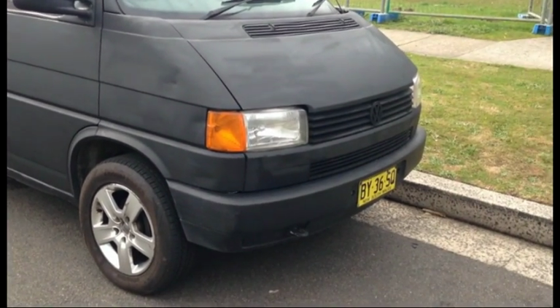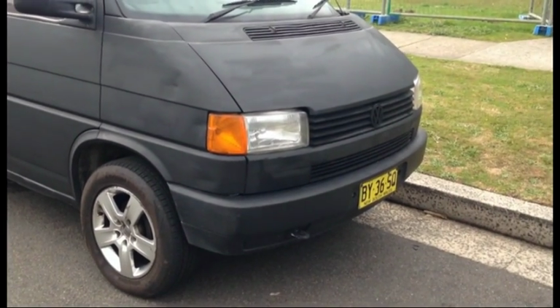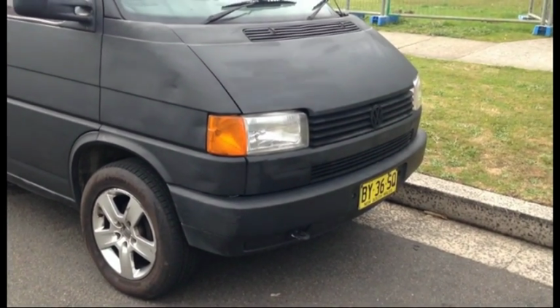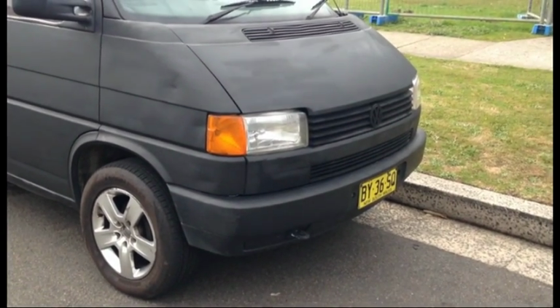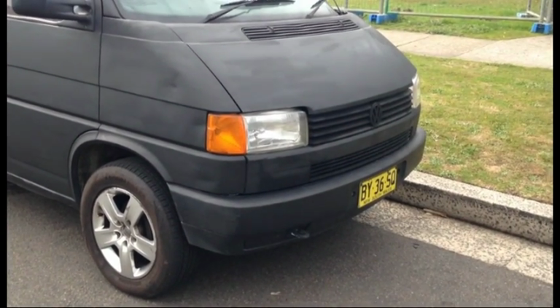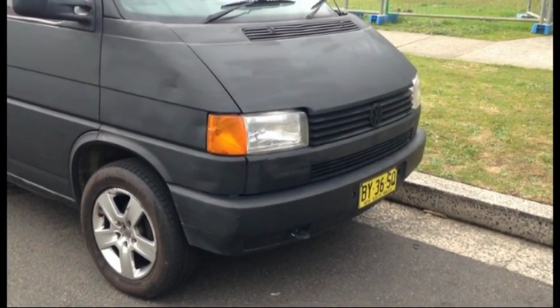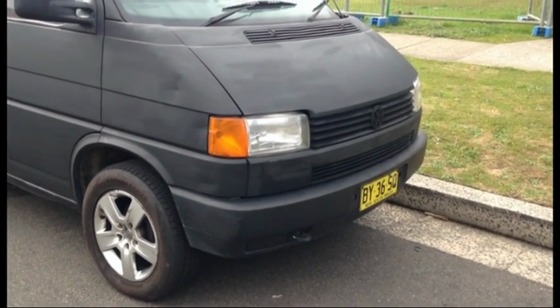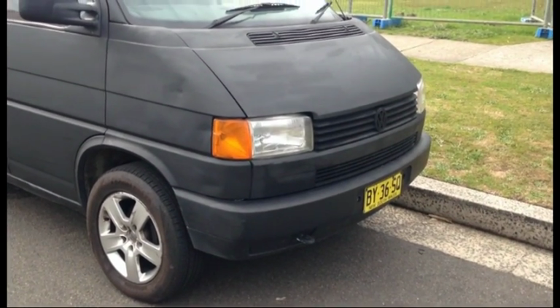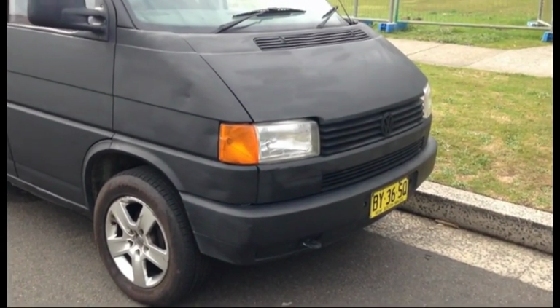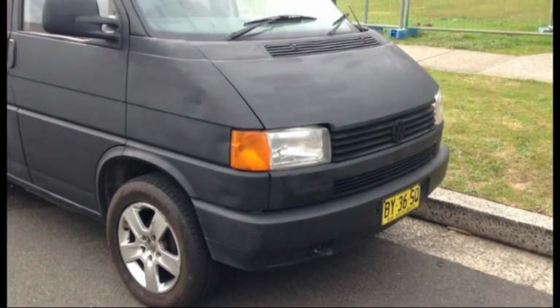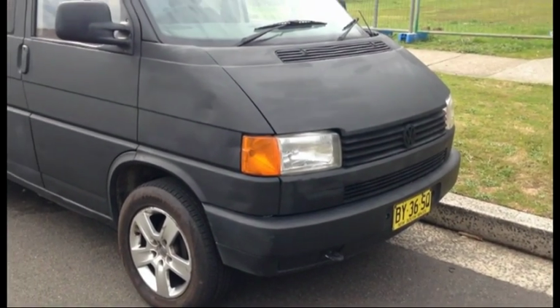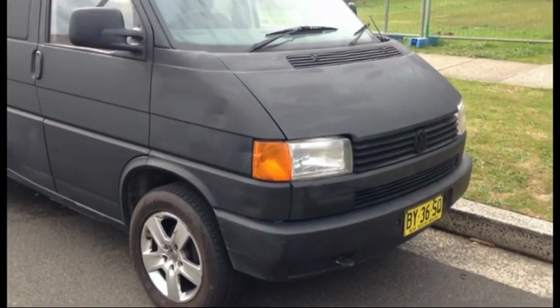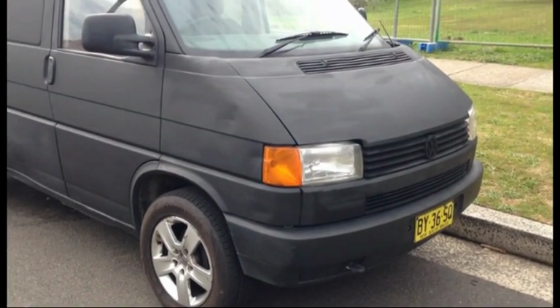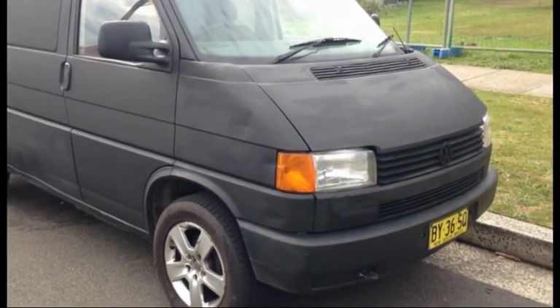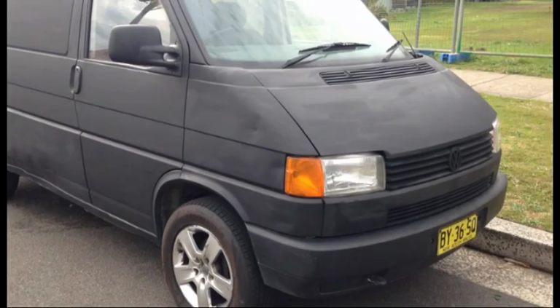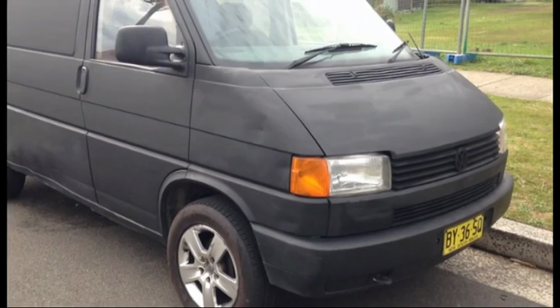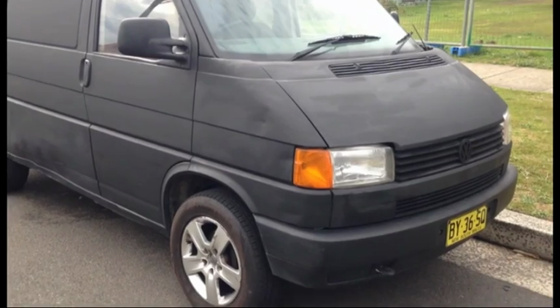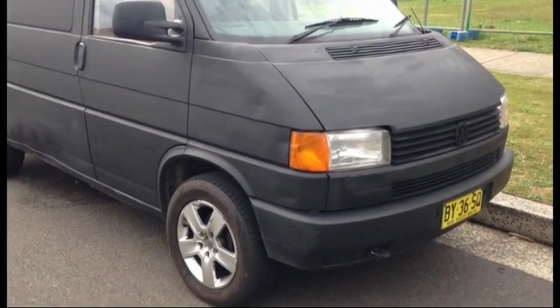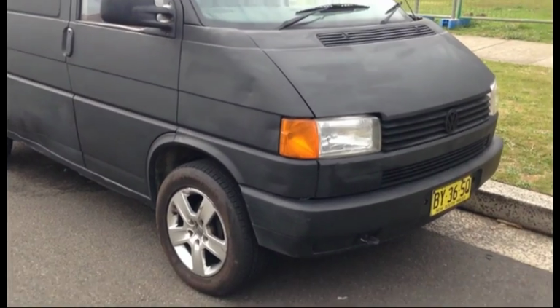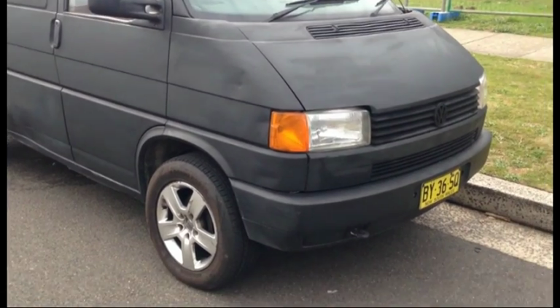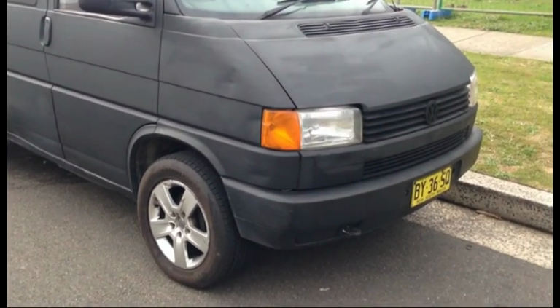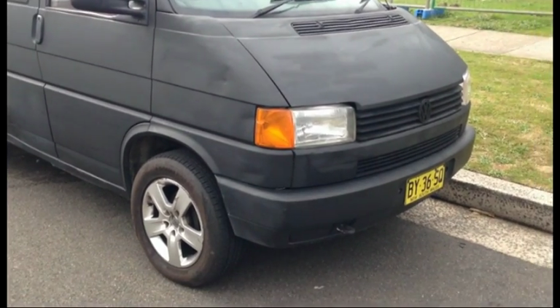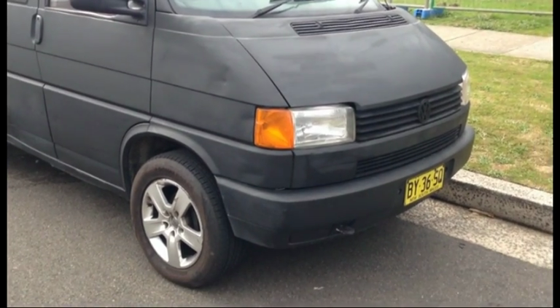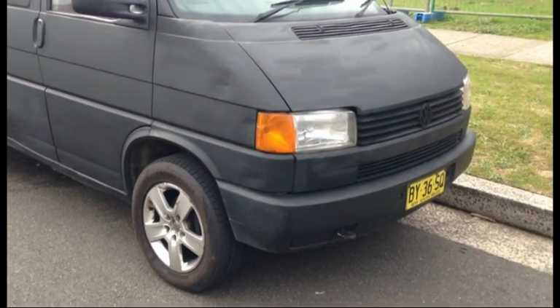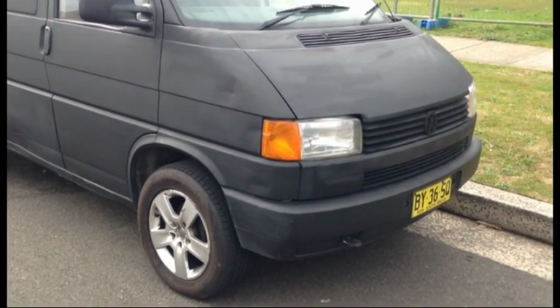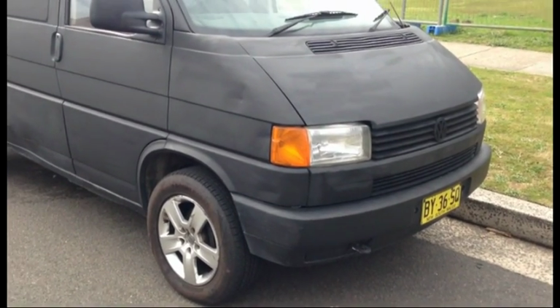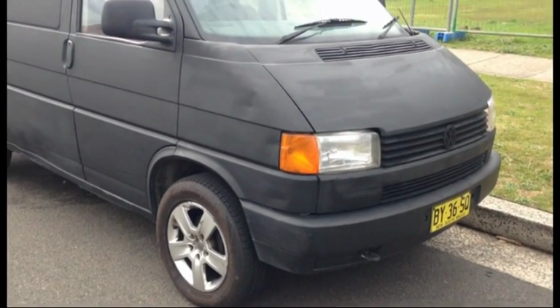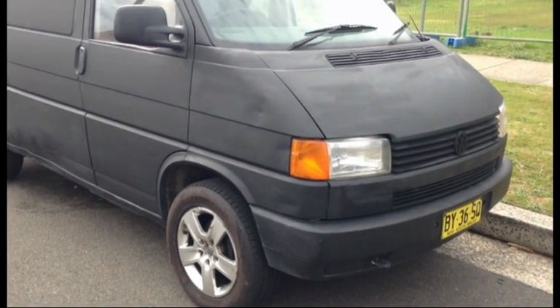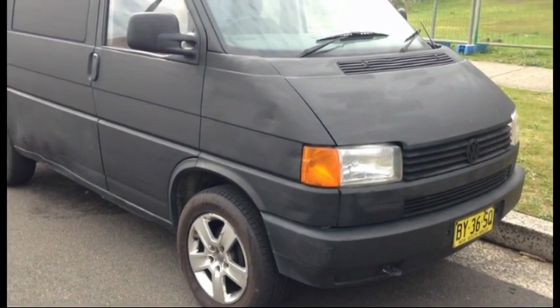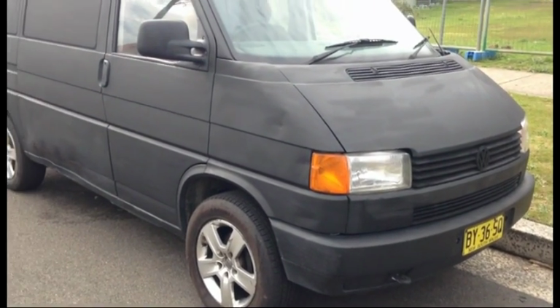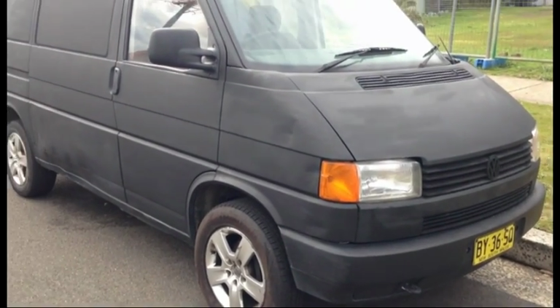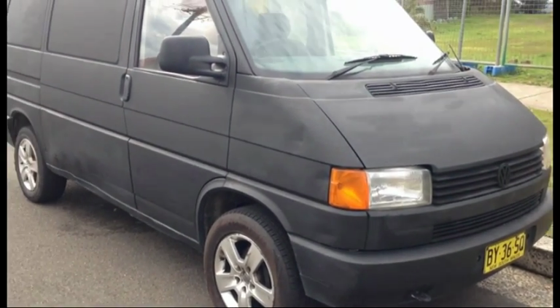95 model transporter van, low roof, matte black.